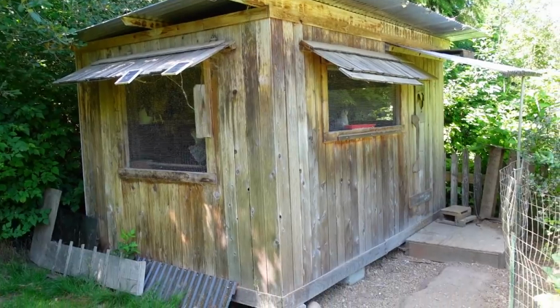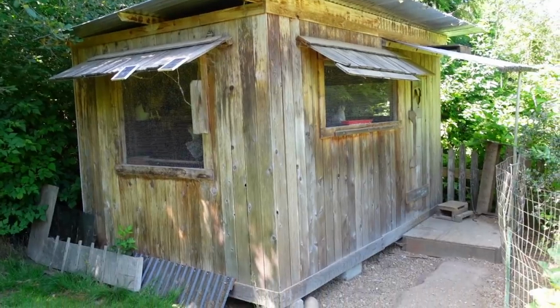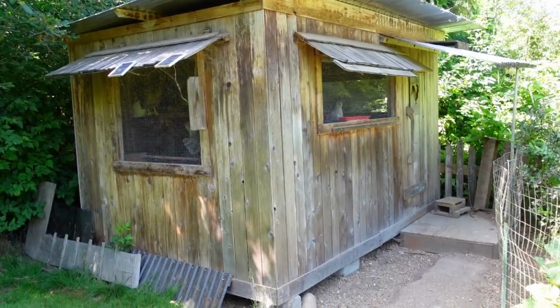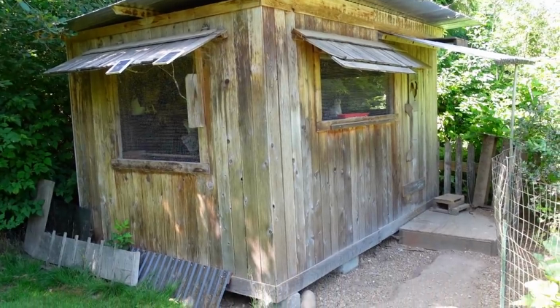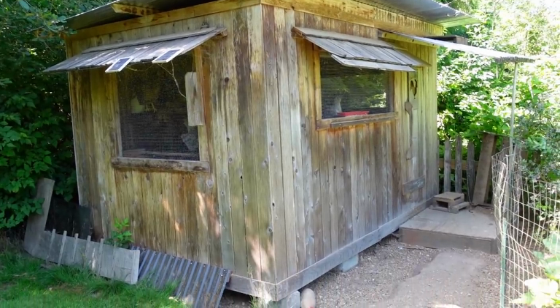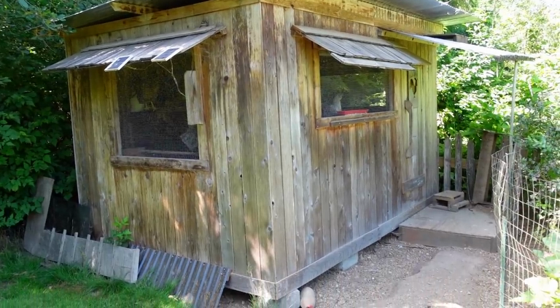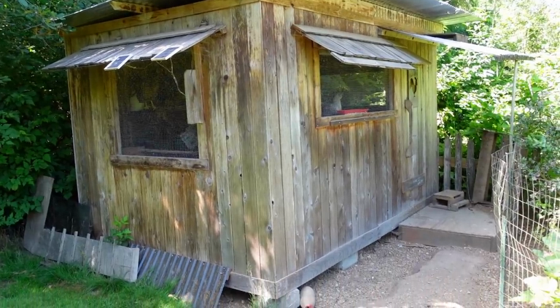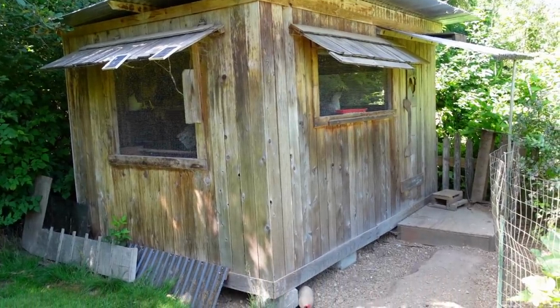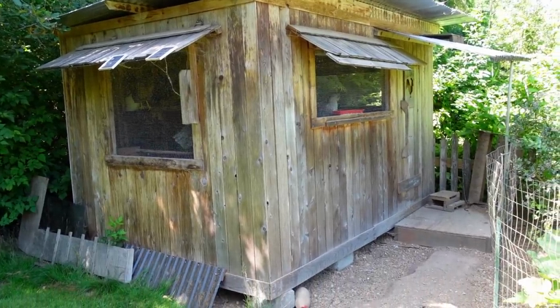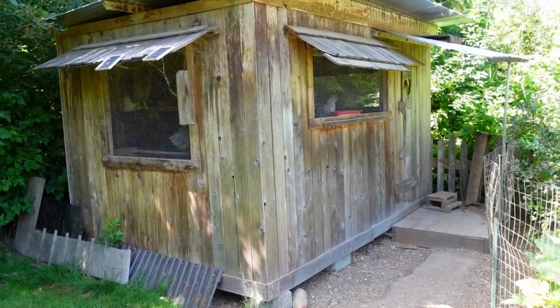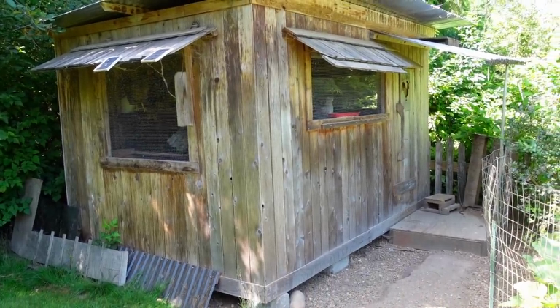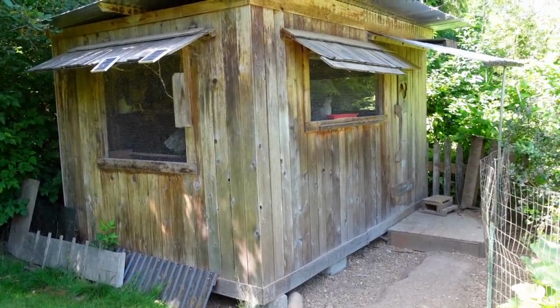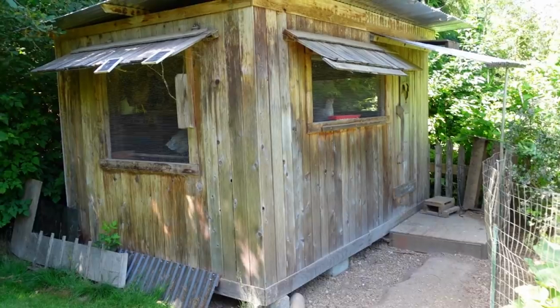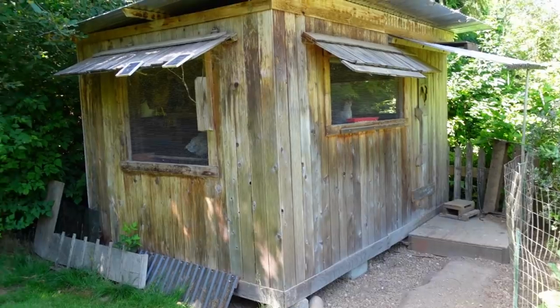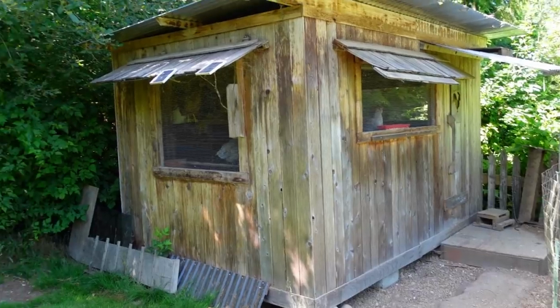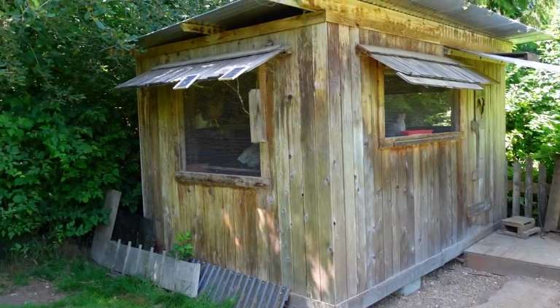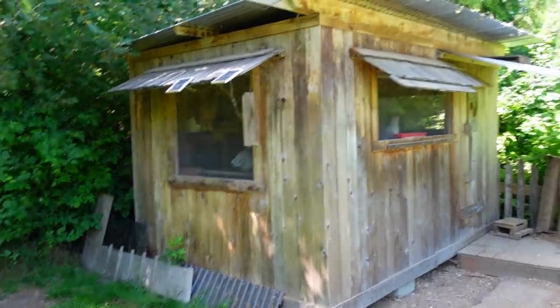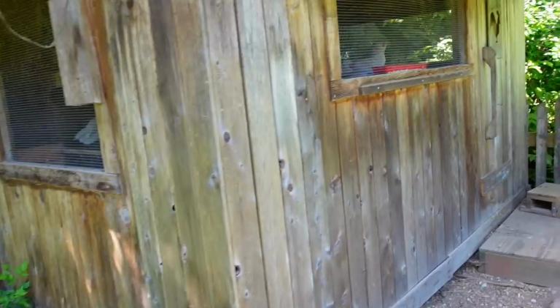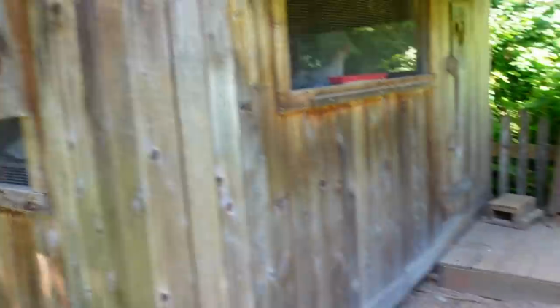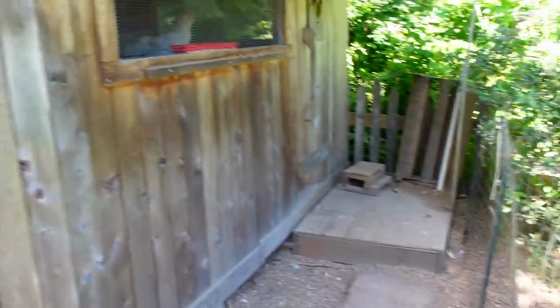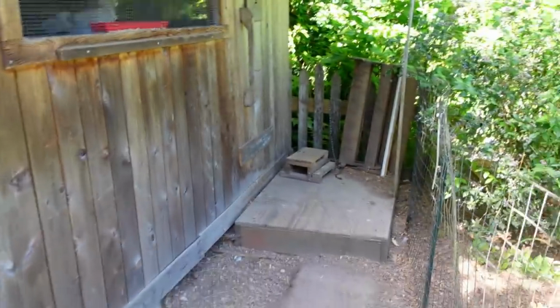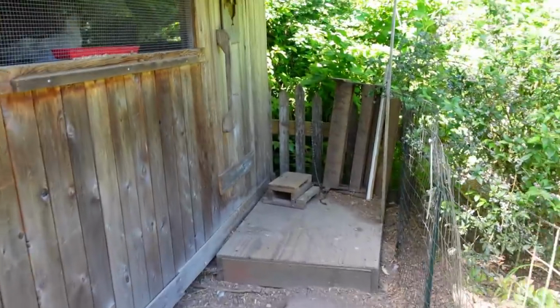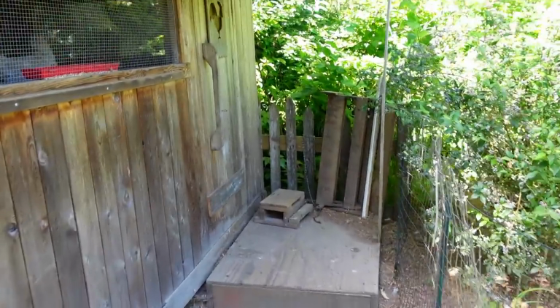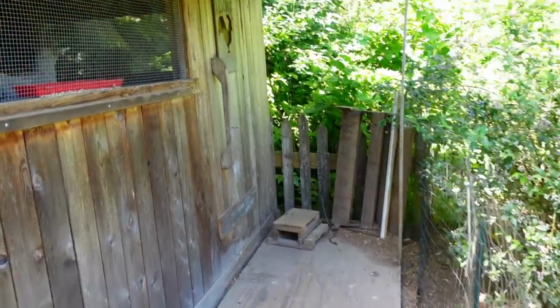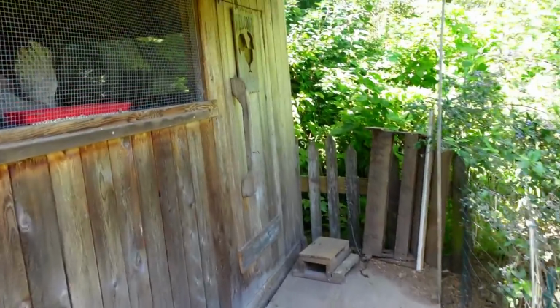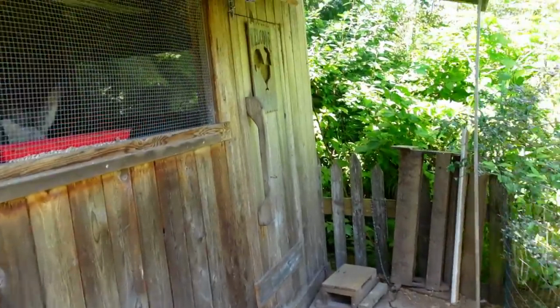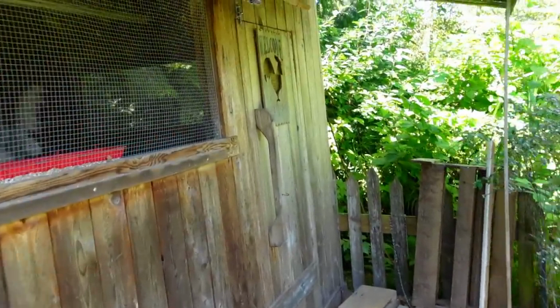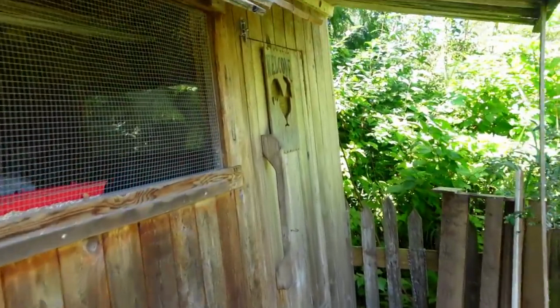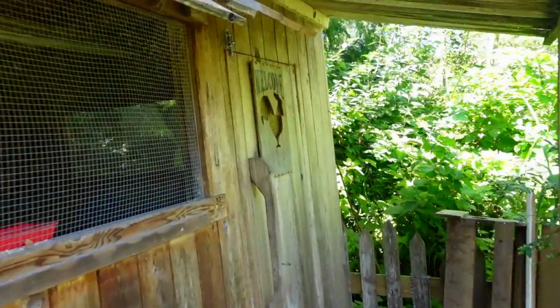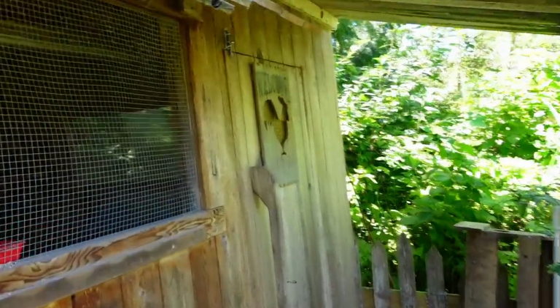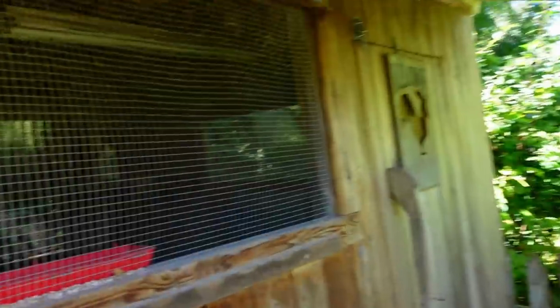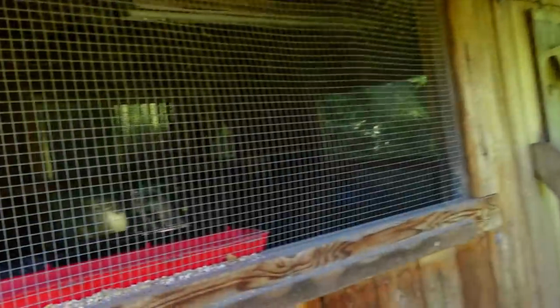Here is the main chicken coop. The fun thing about this coop is it's made almost entirely of scrap wood. I find that kind of neat. We'll step in here and check for some eggs.